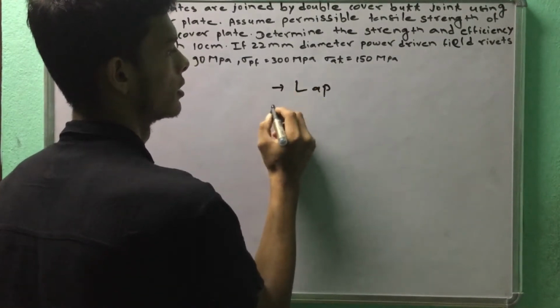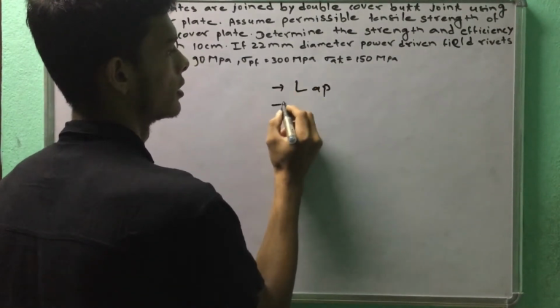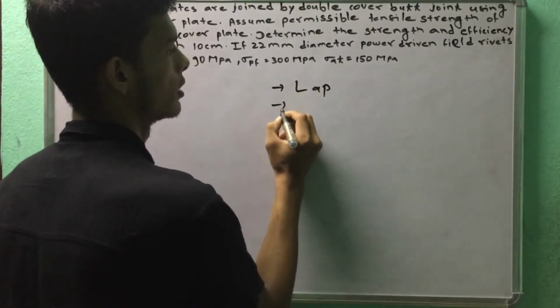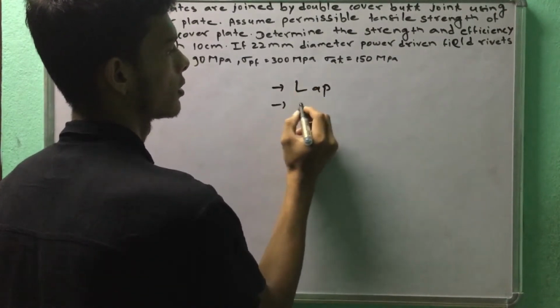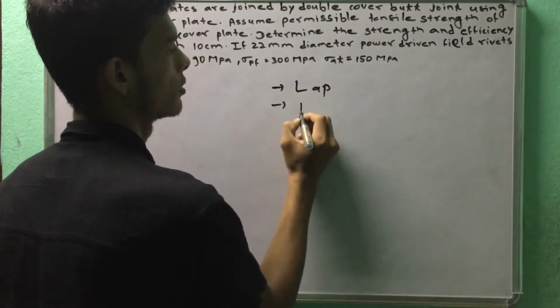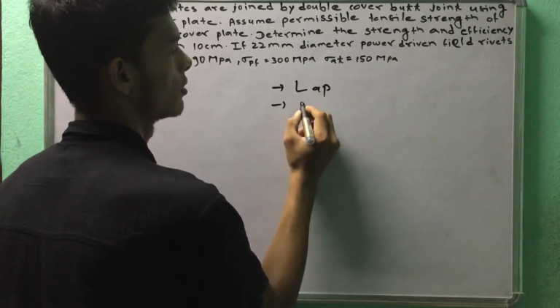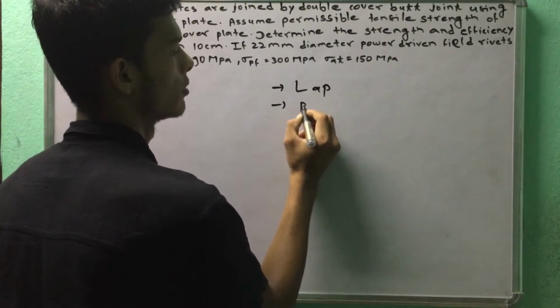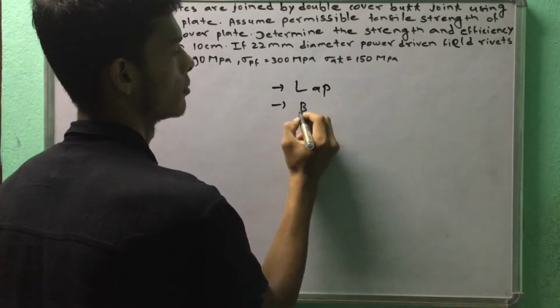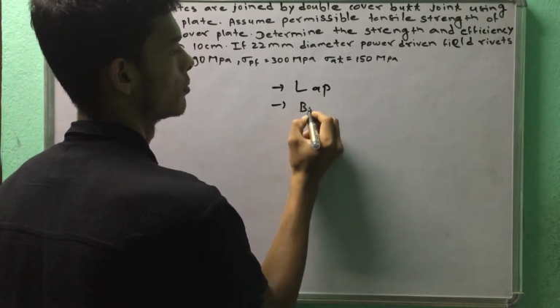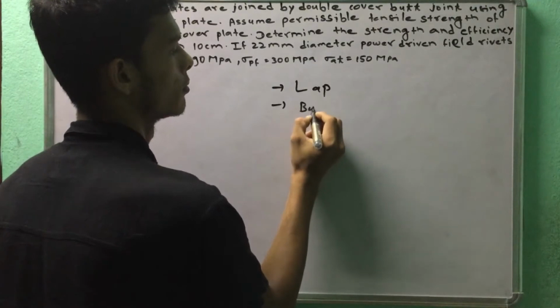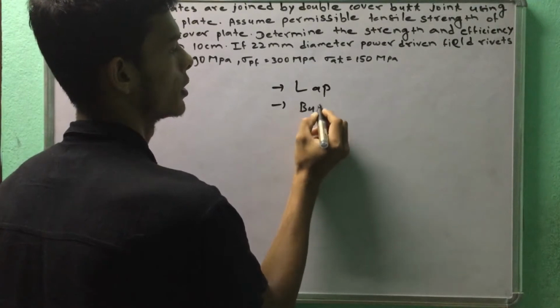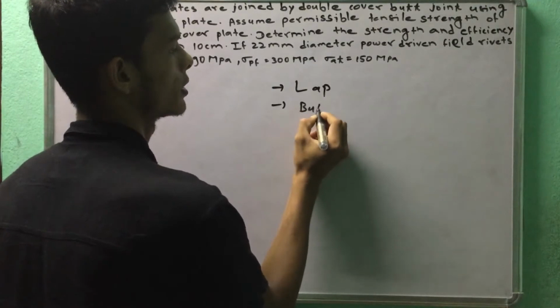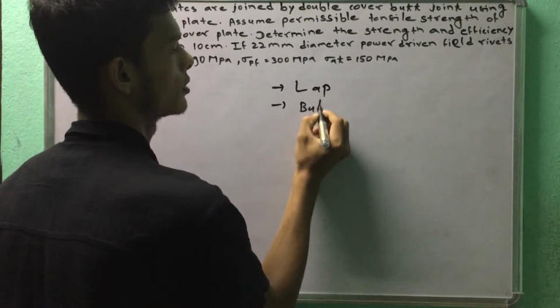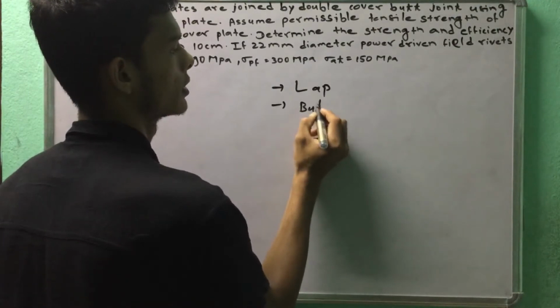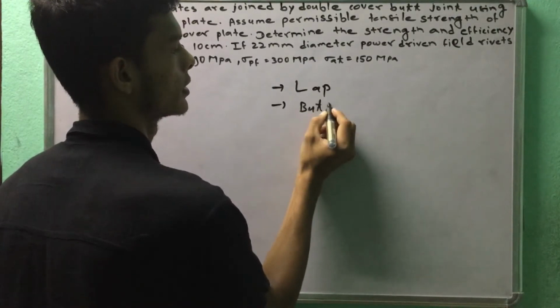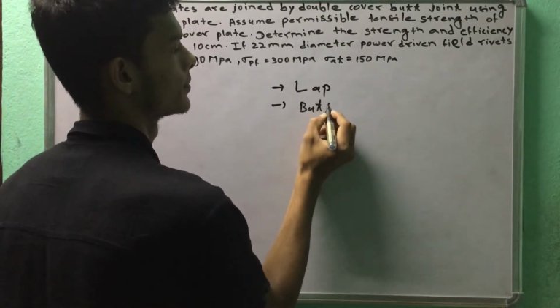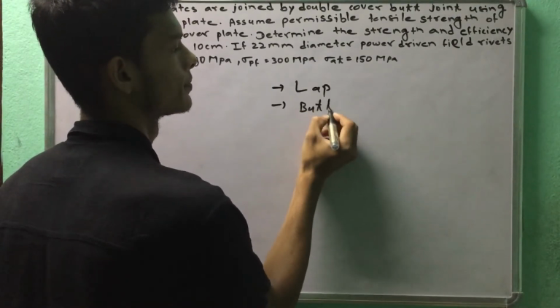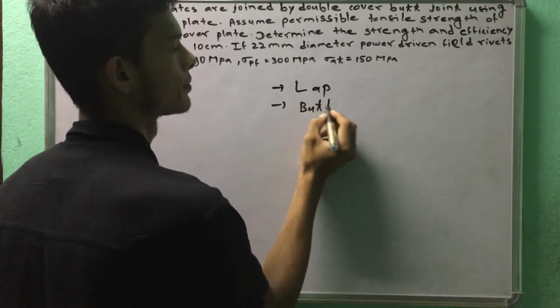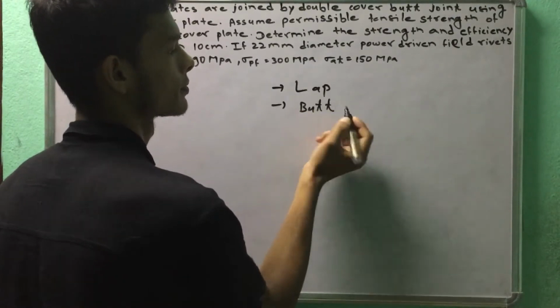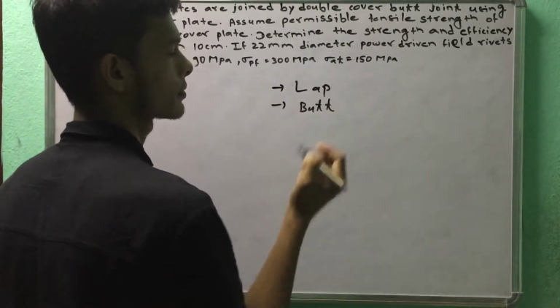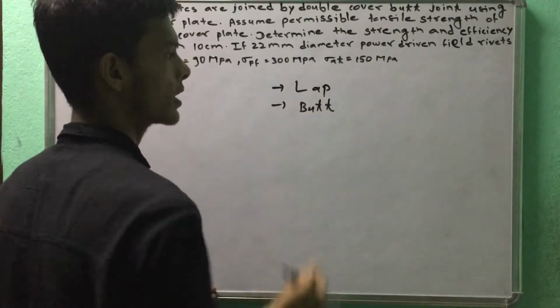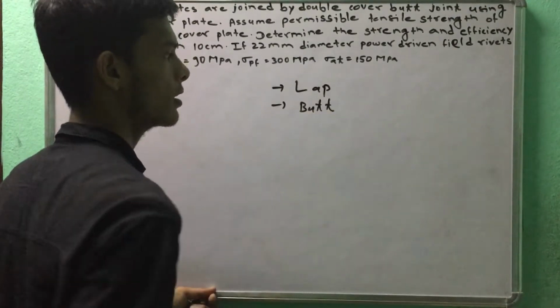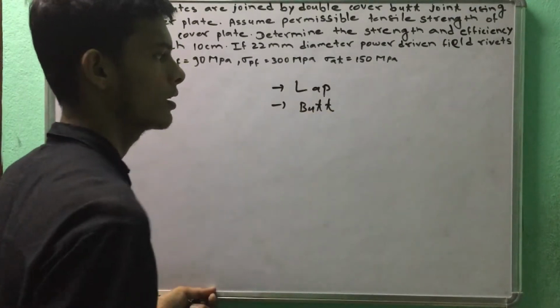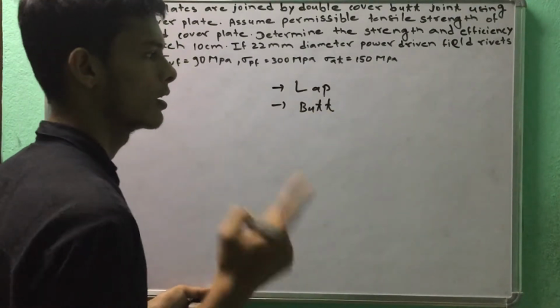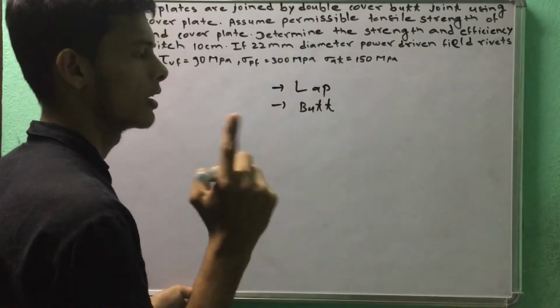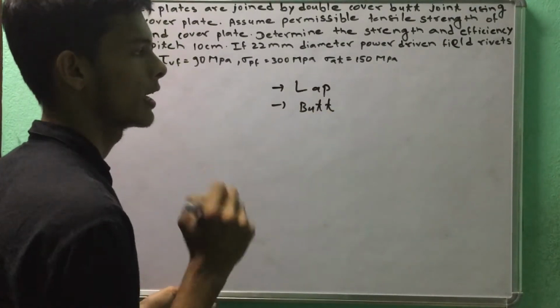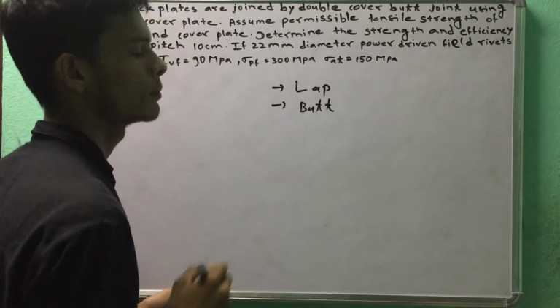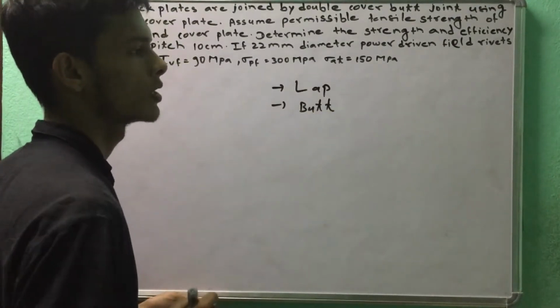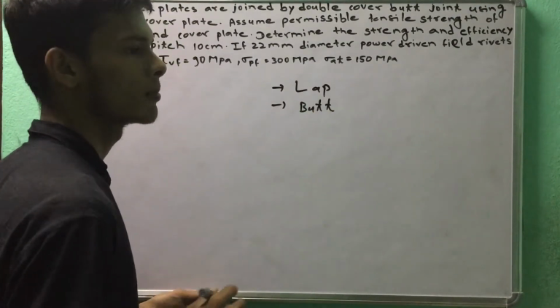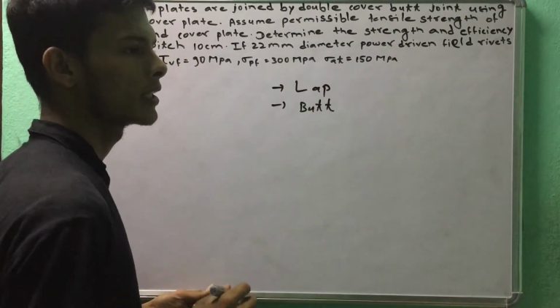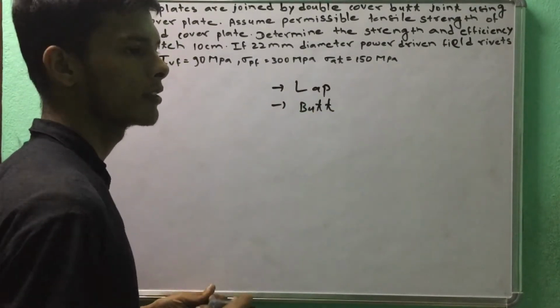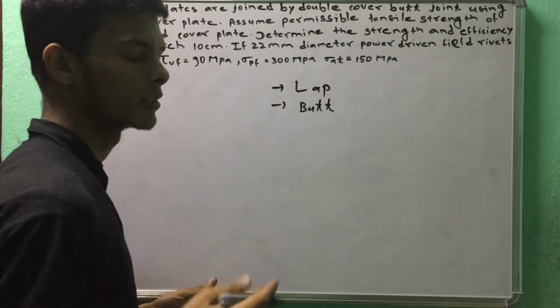We have a lap joint and a double cover butt joint problem to solve.